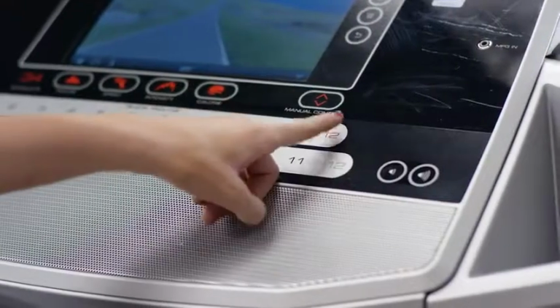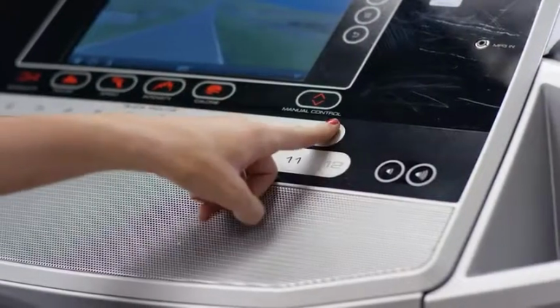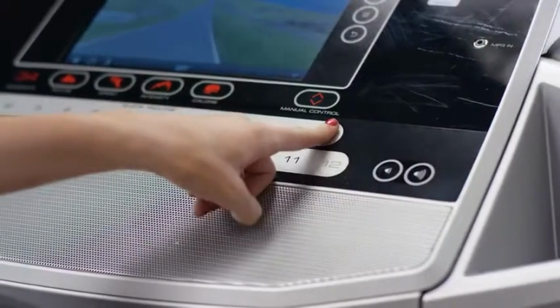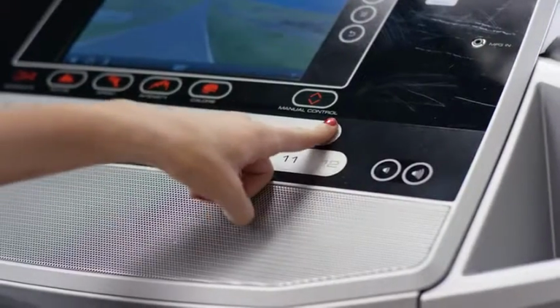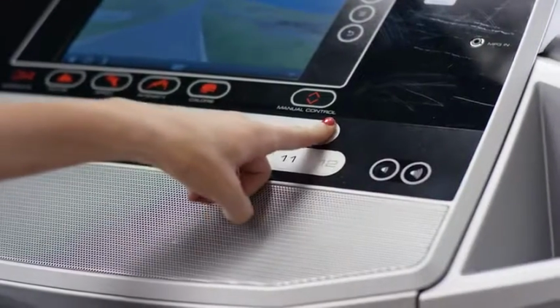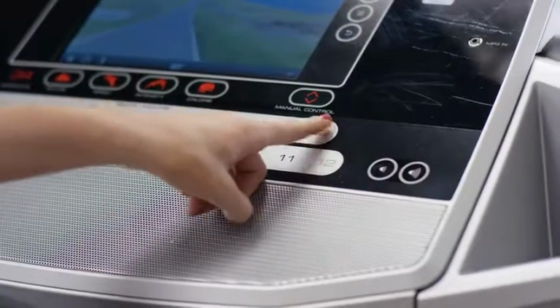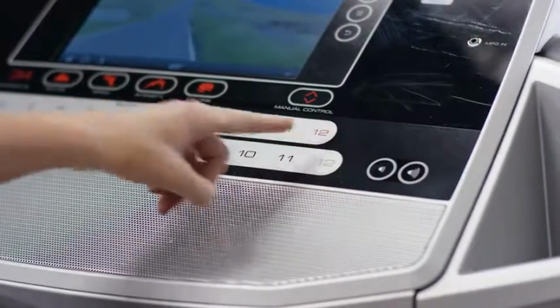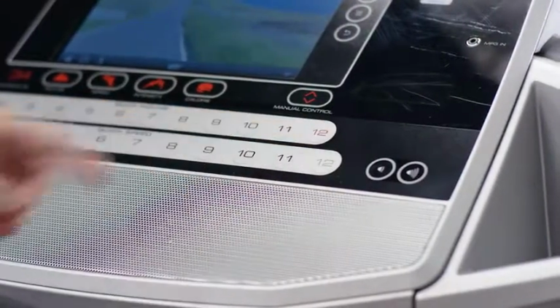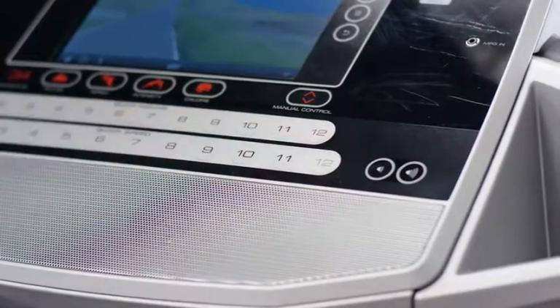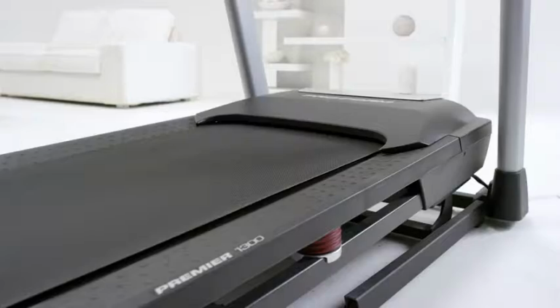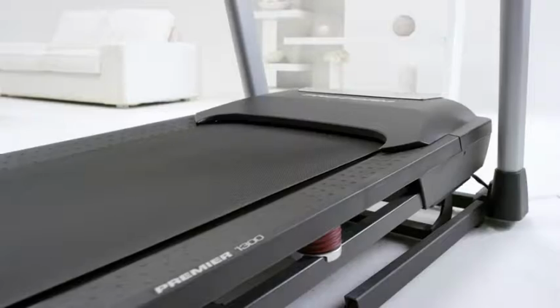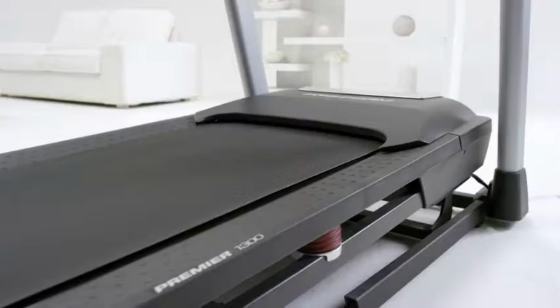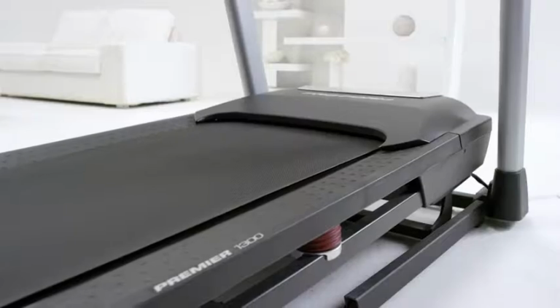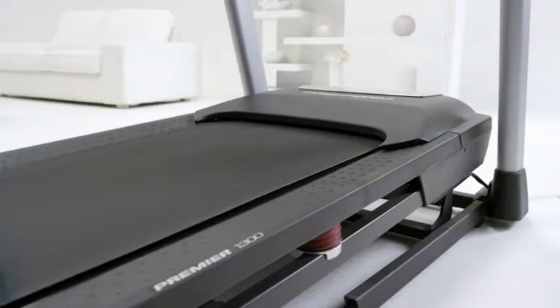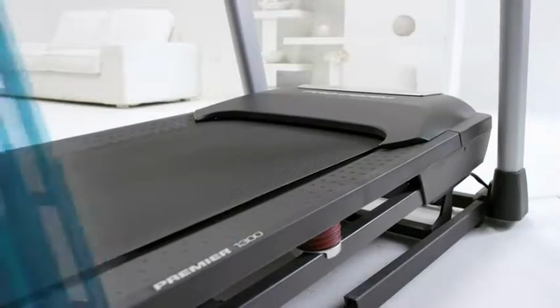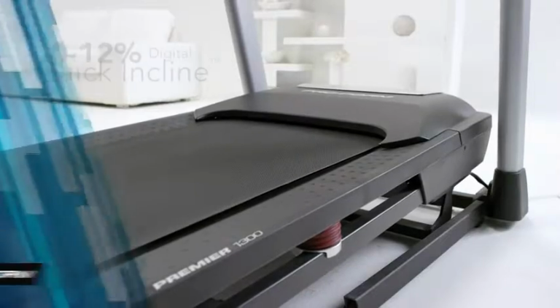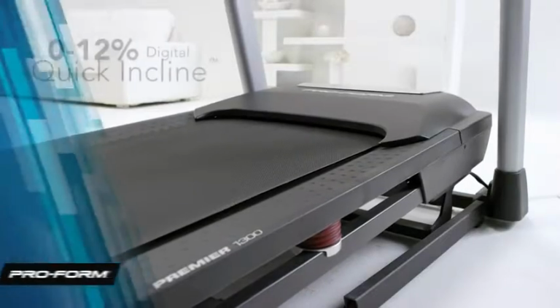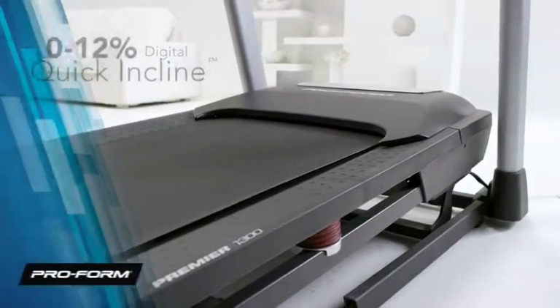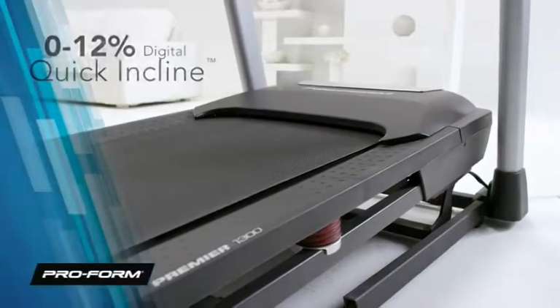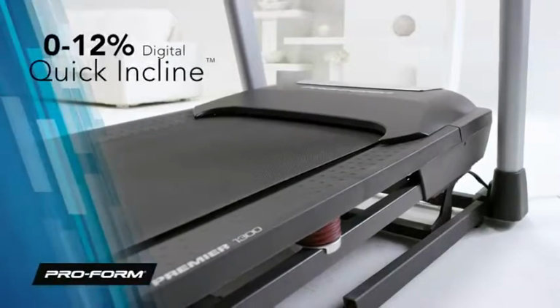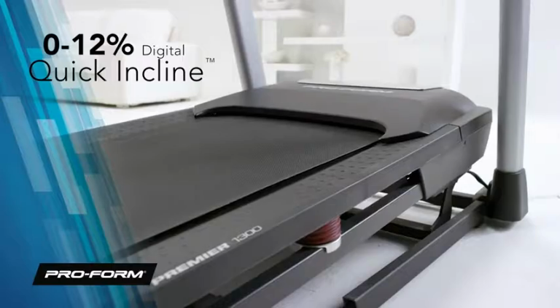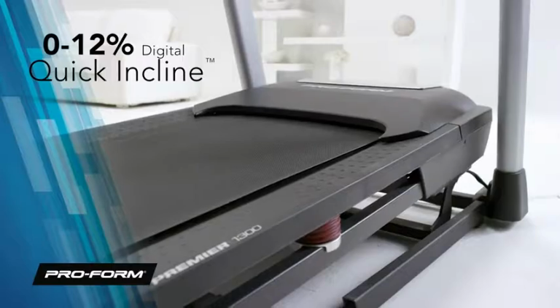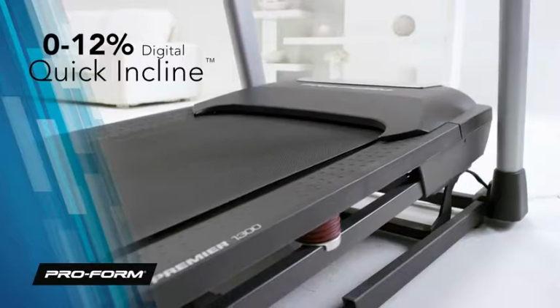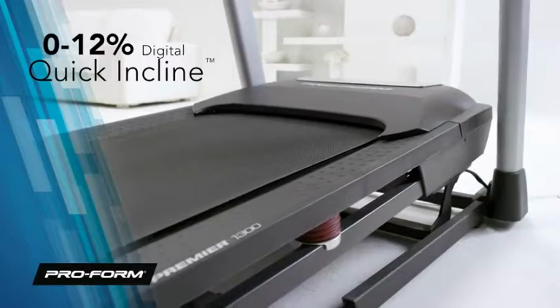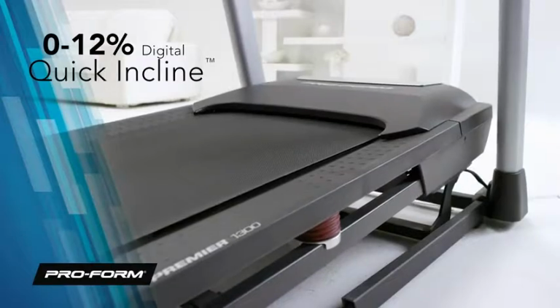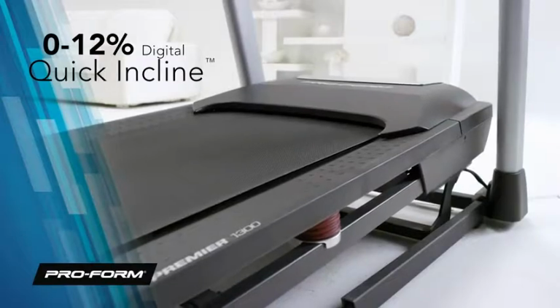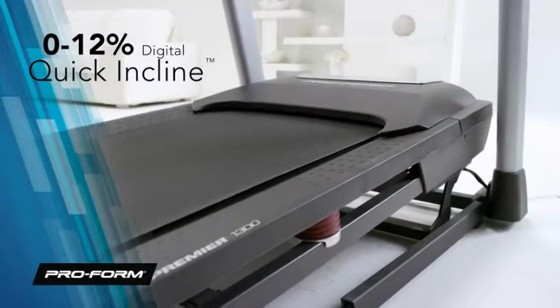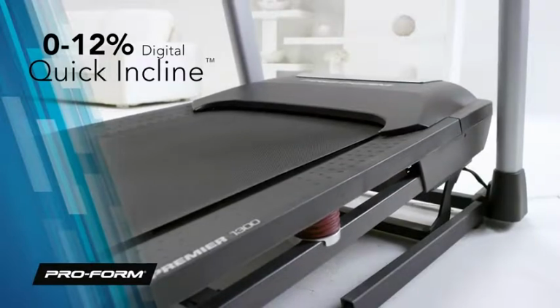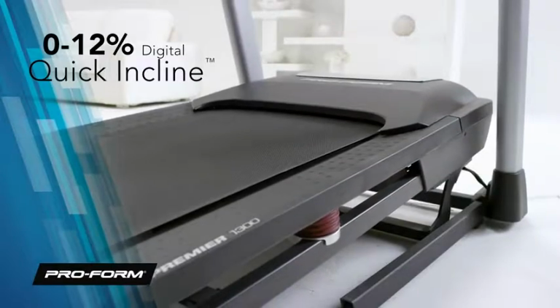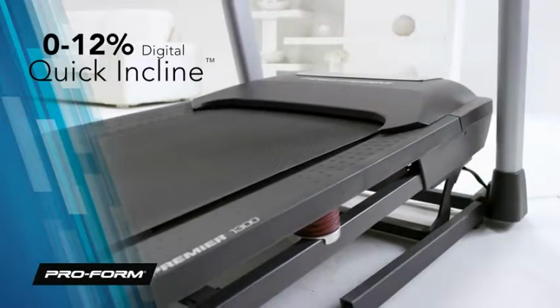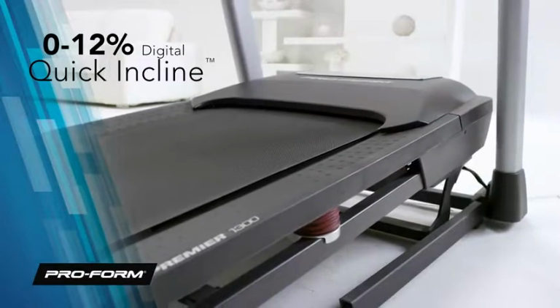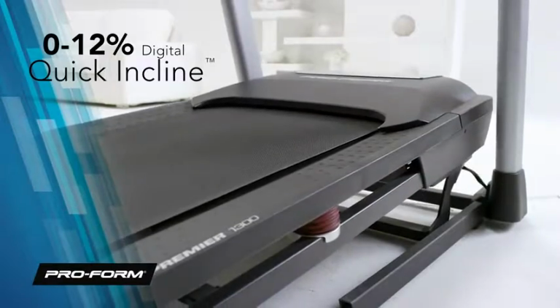Or burn calories just by walking at an incline. With quick incline controls, you can increase your incline up to 12%.